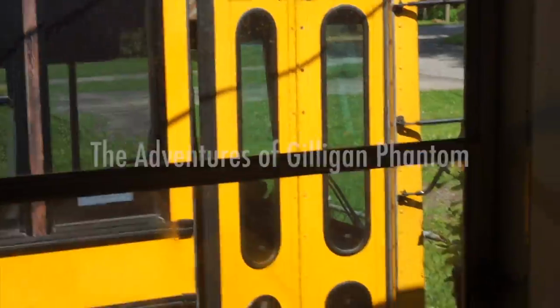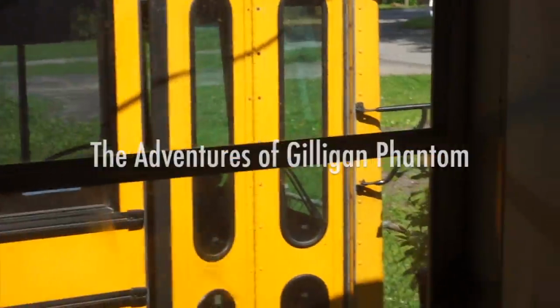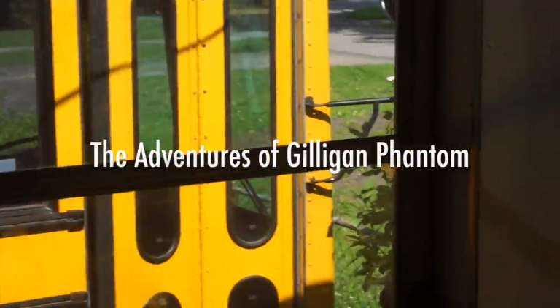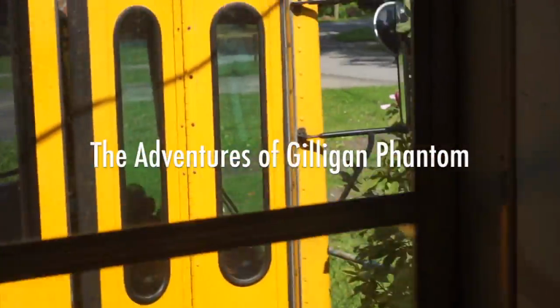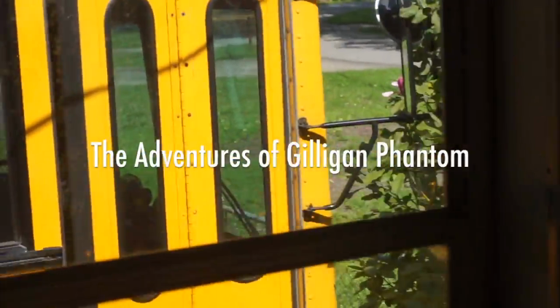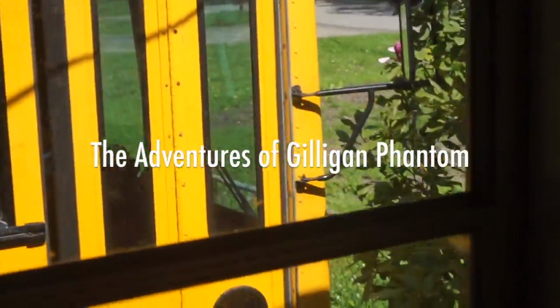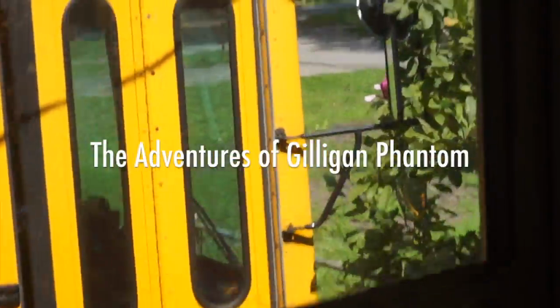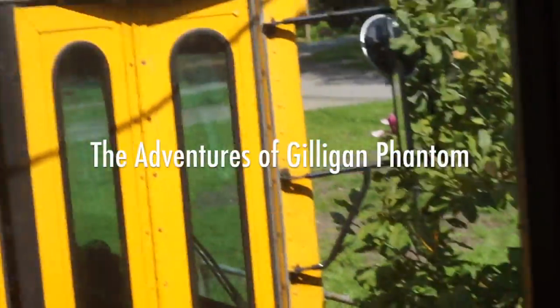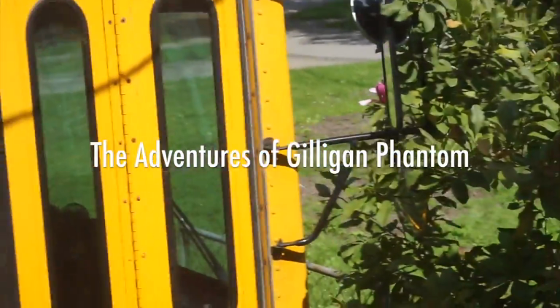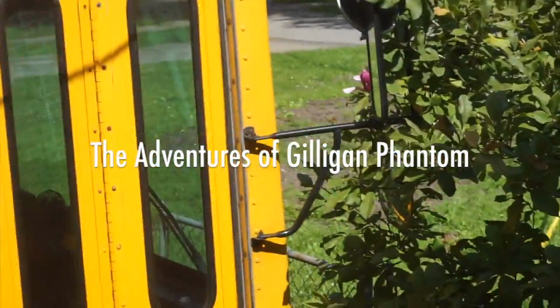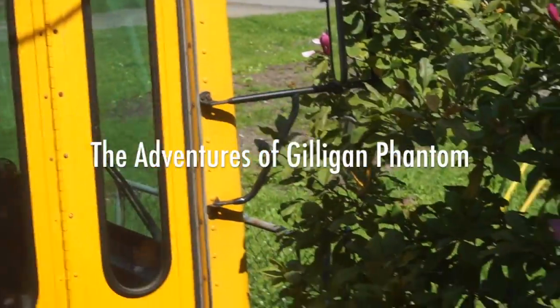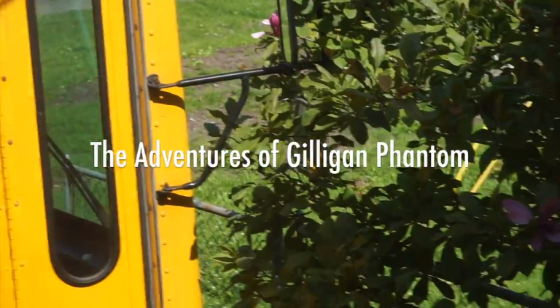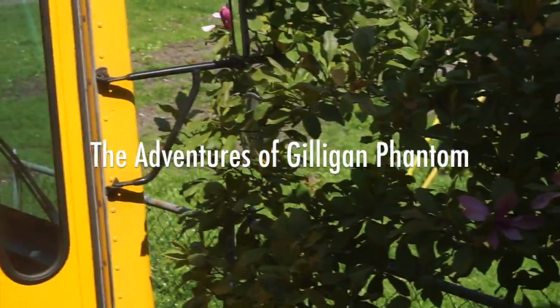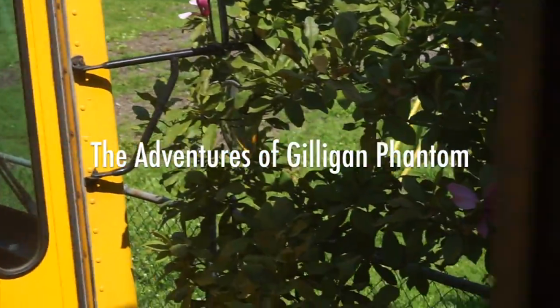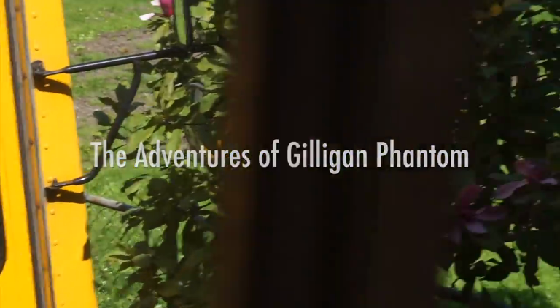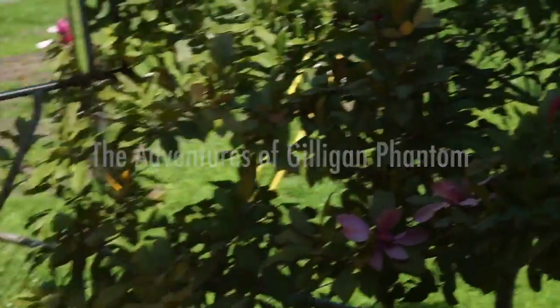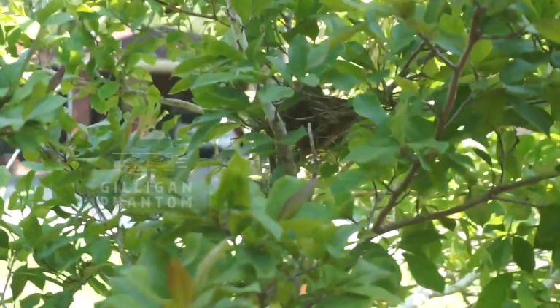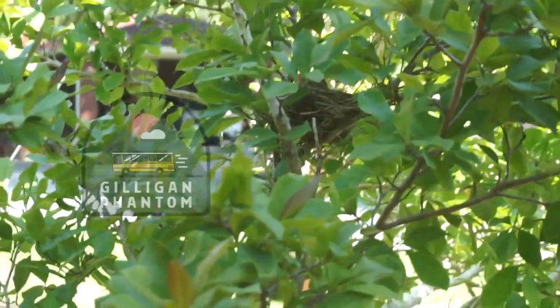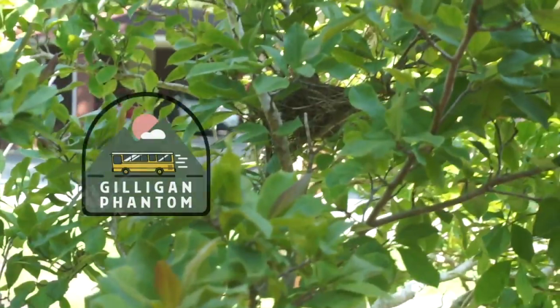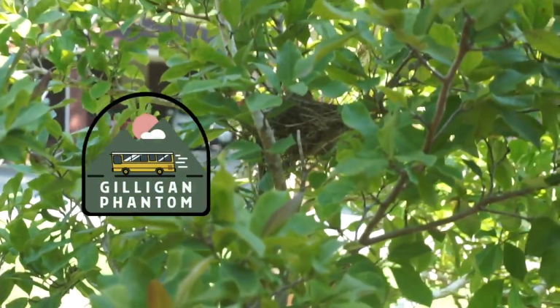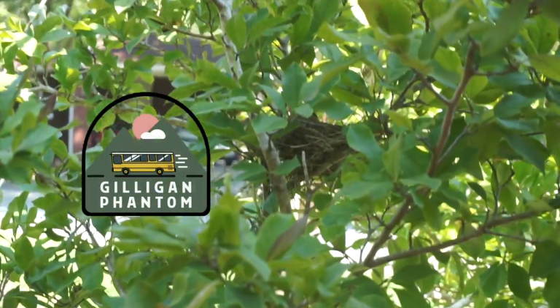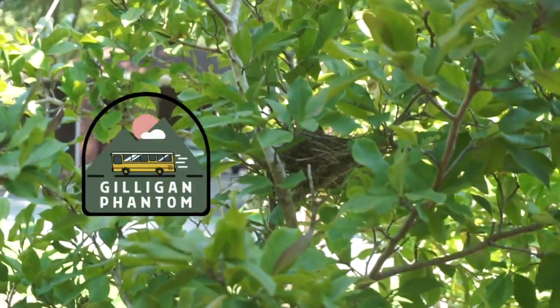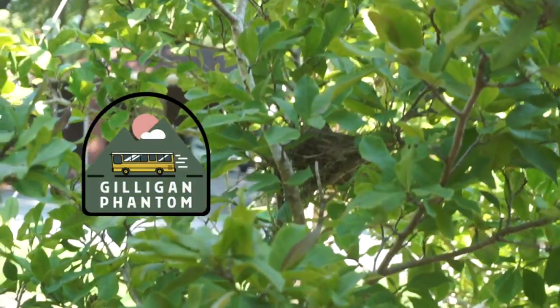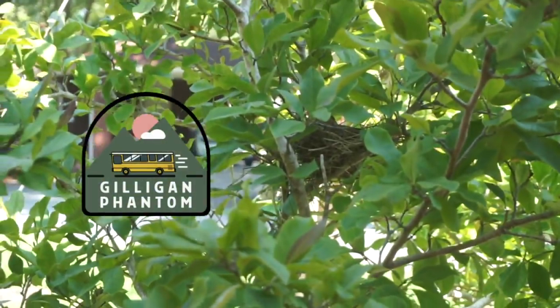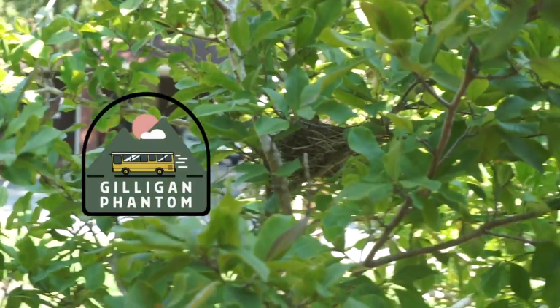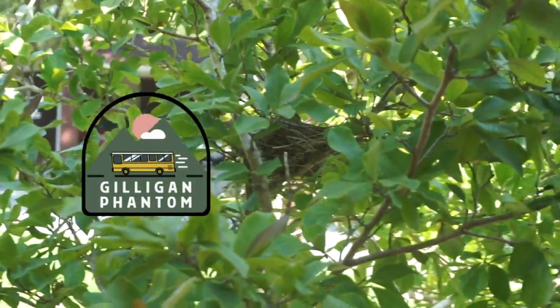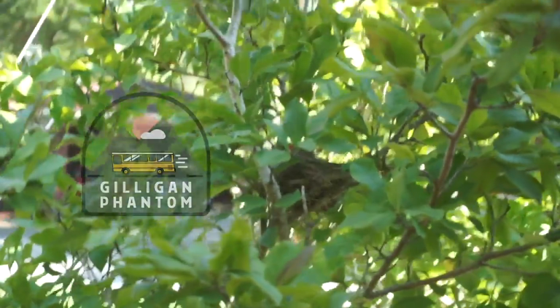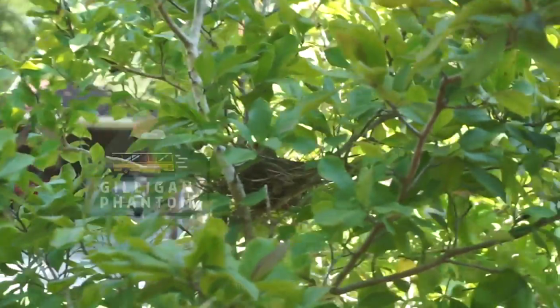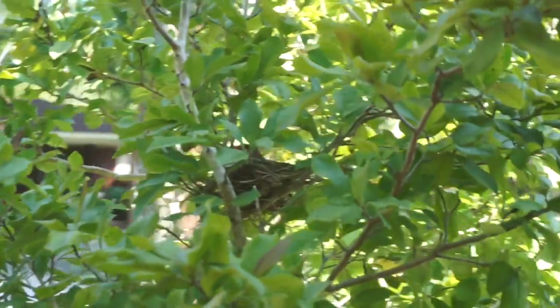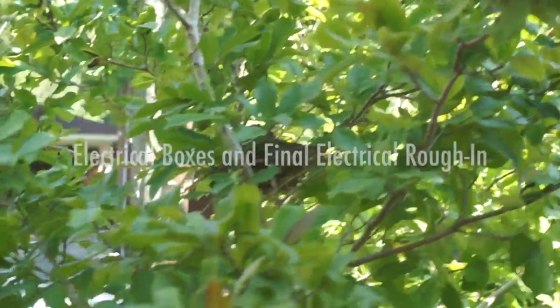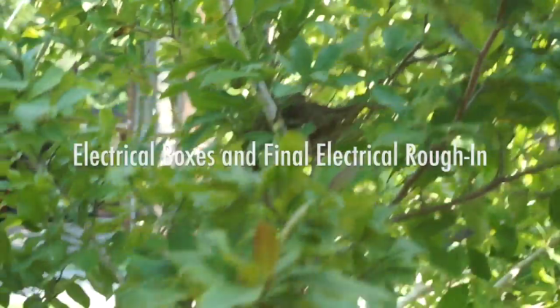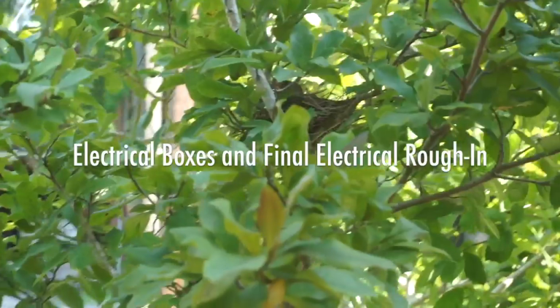Let's do something on the bus. There's a mama cardinal sitting on her eggs. She's so sweet.